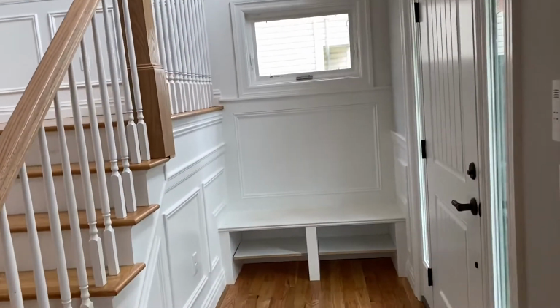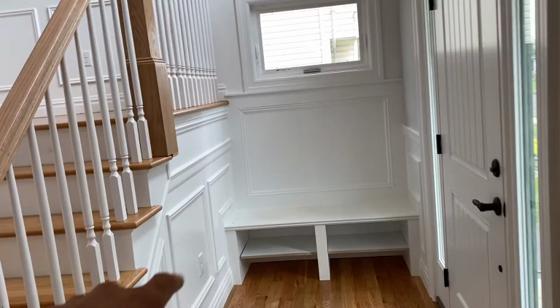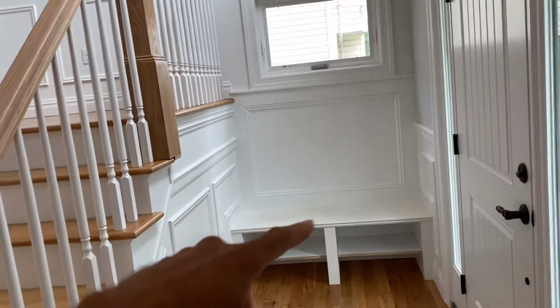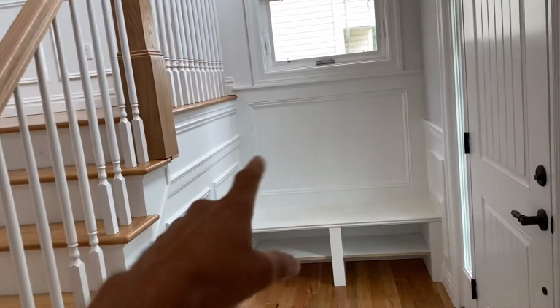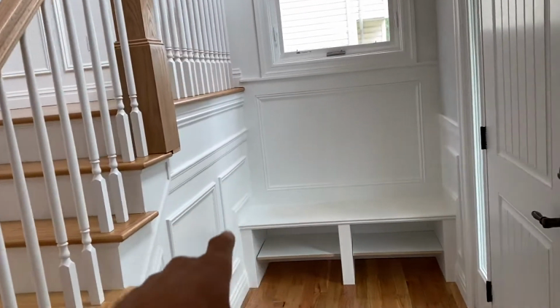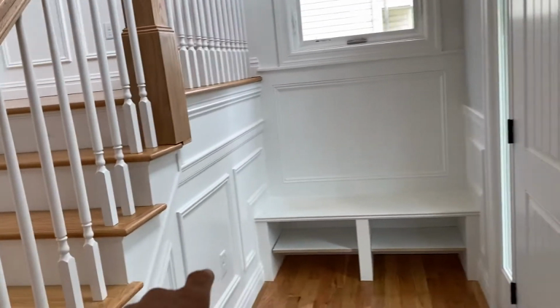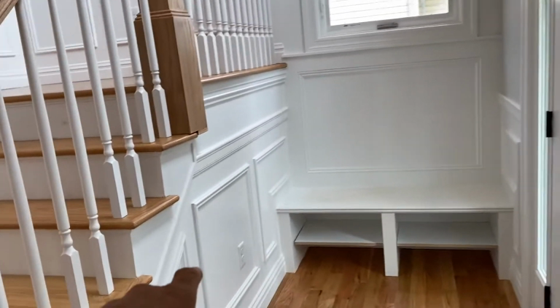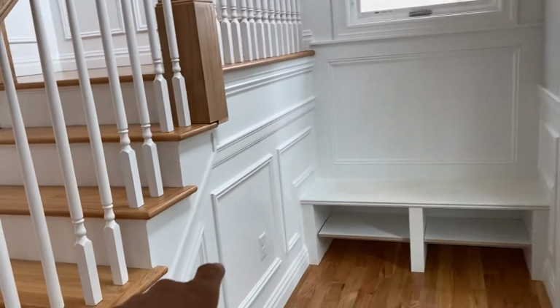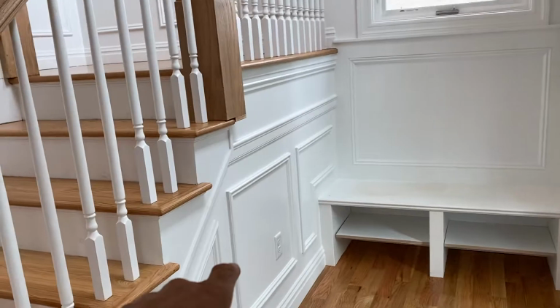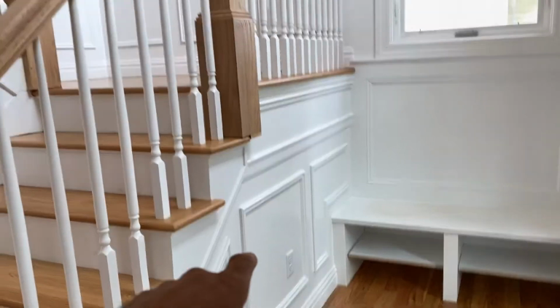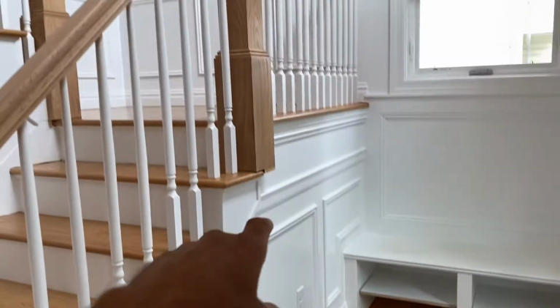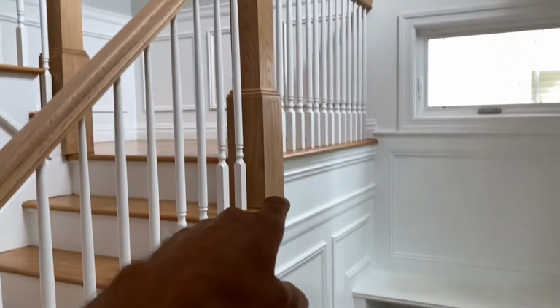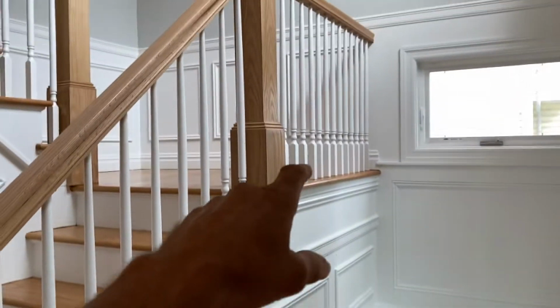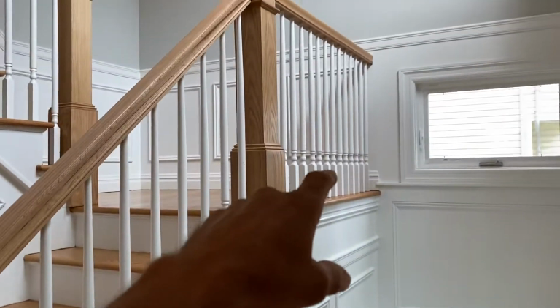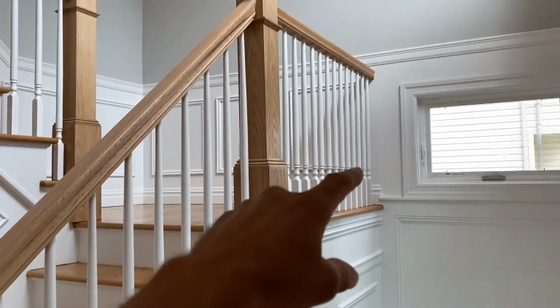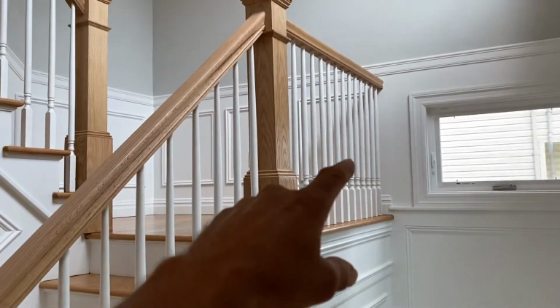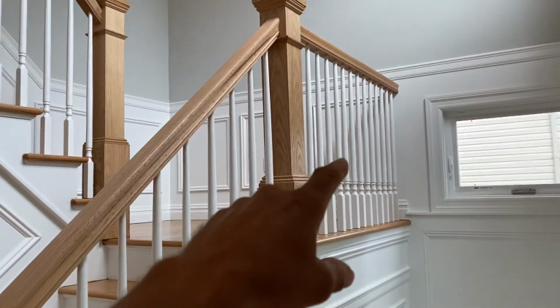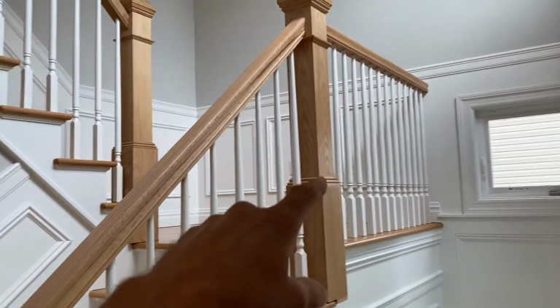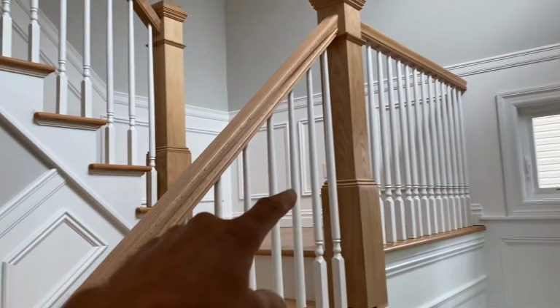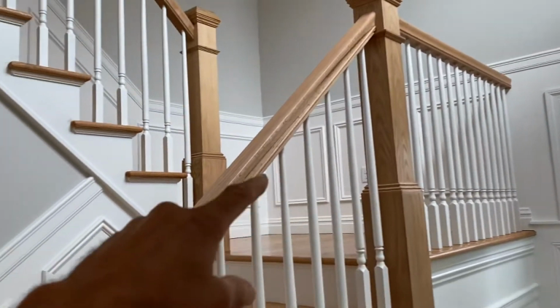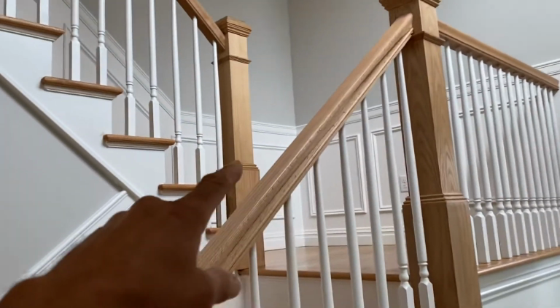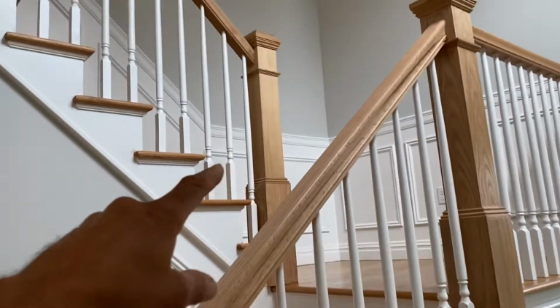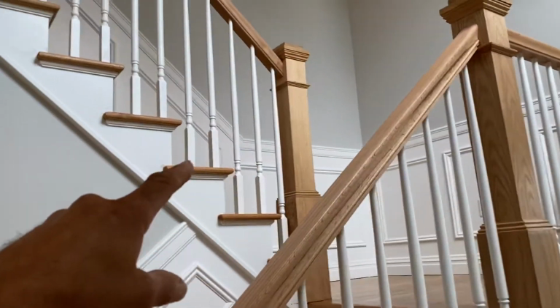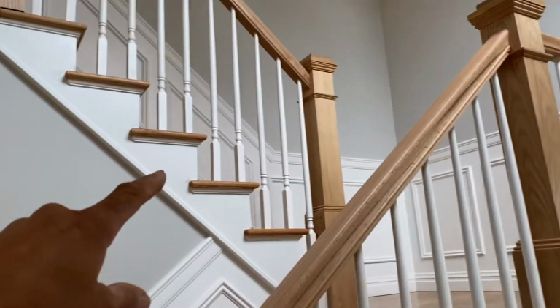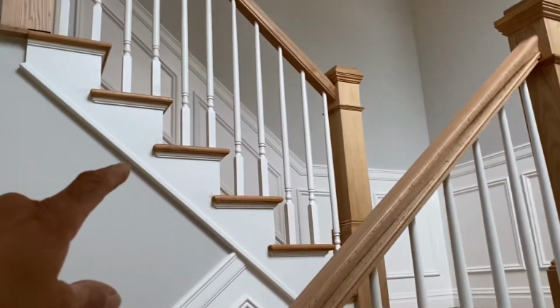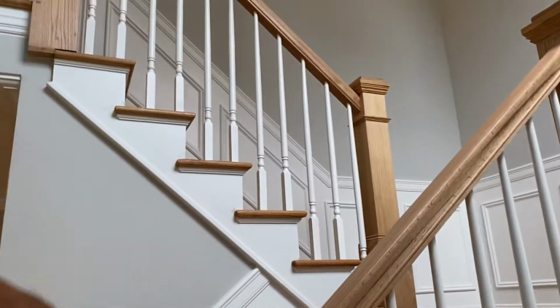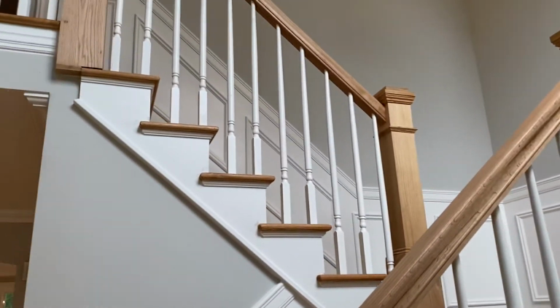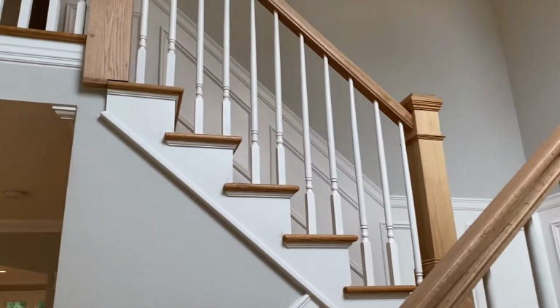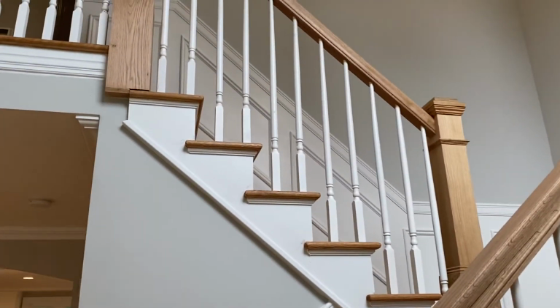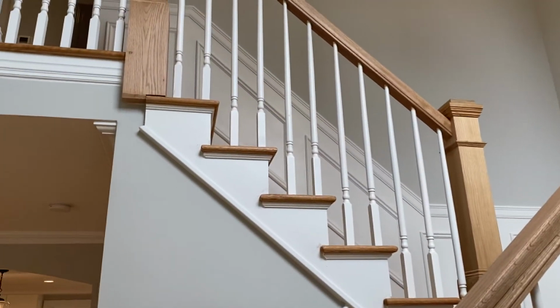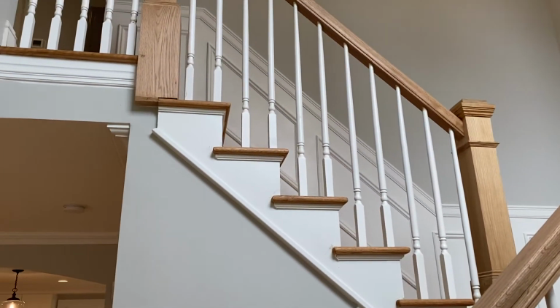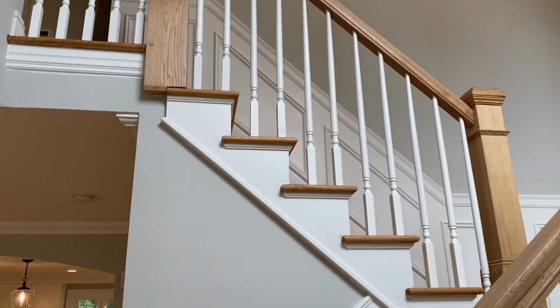We put the moldings in here, wall panels — all of this is custom, going up the walls.